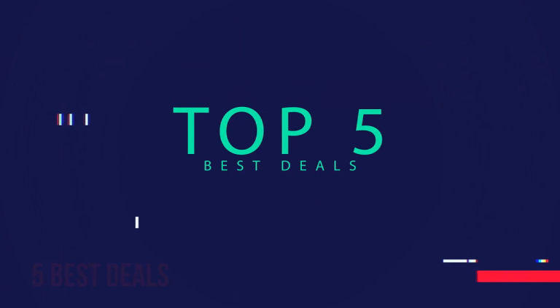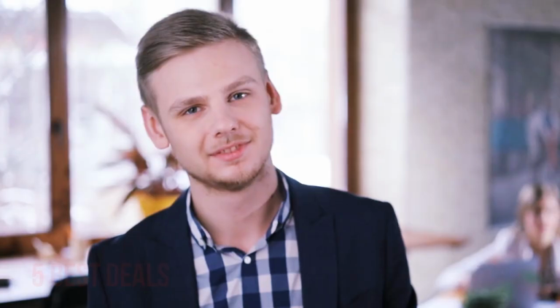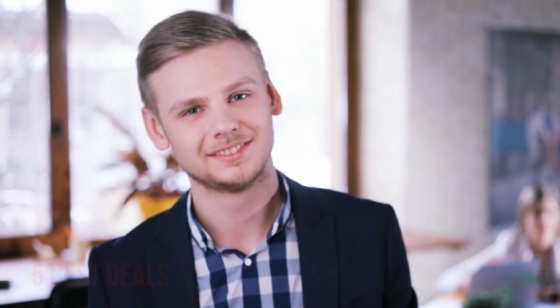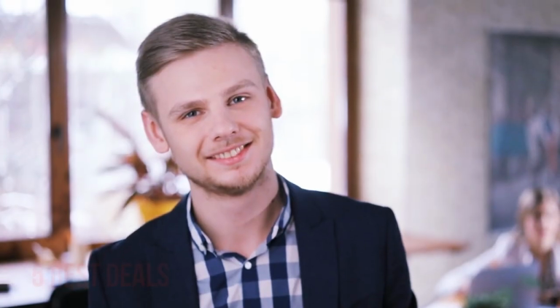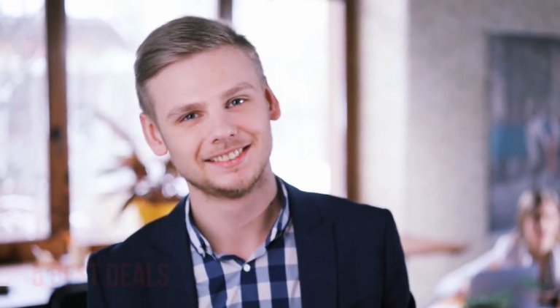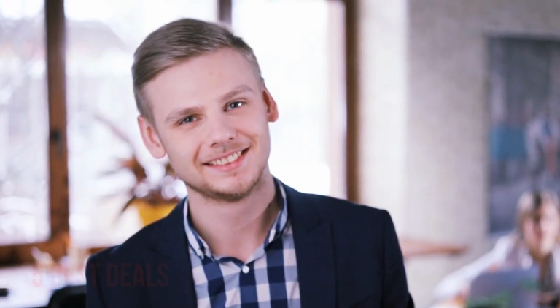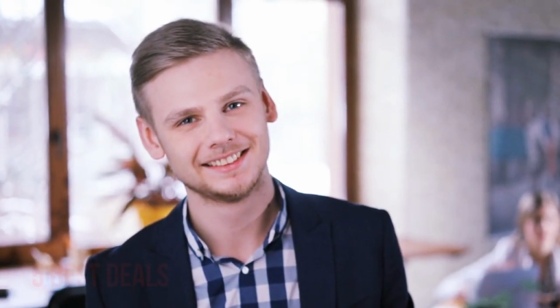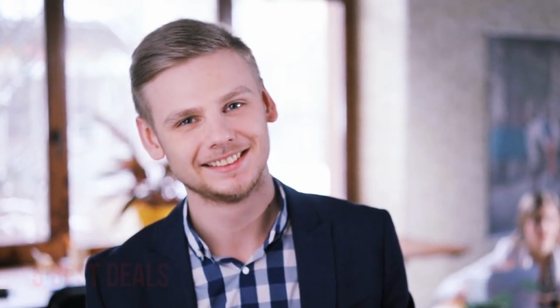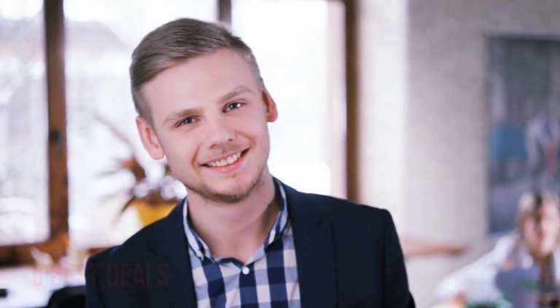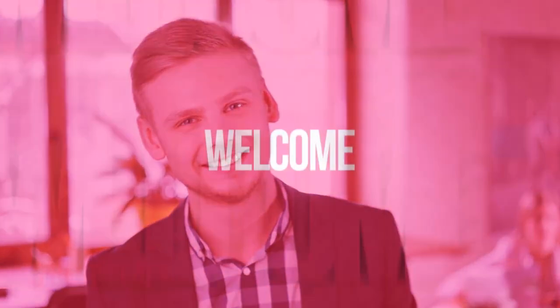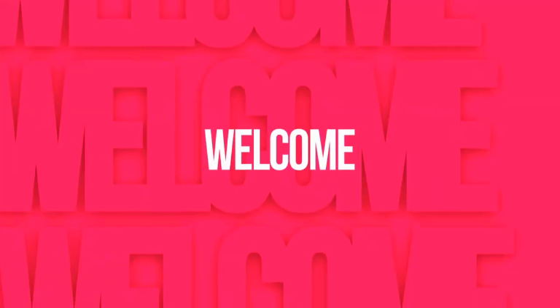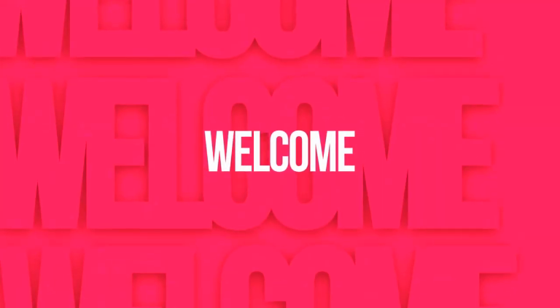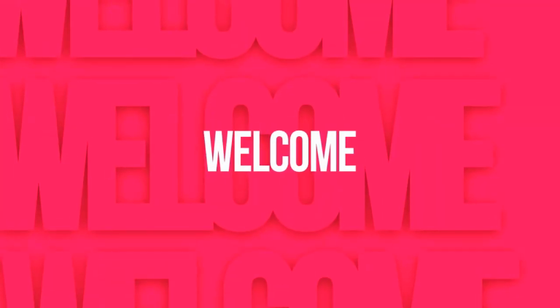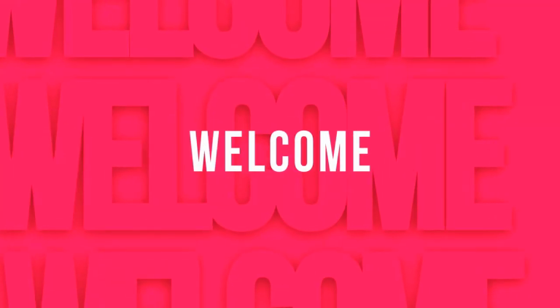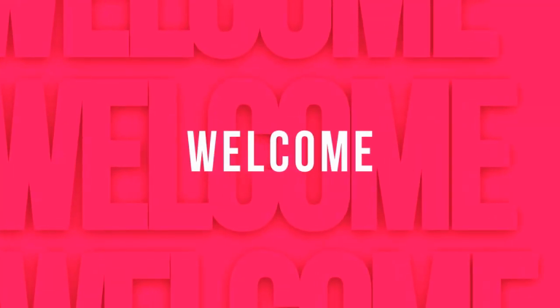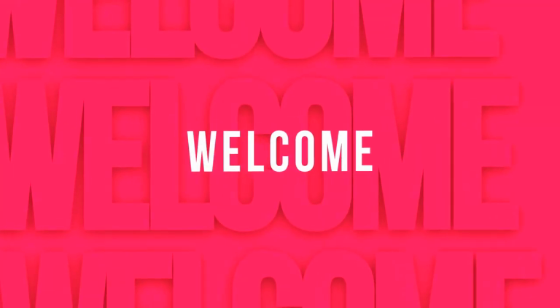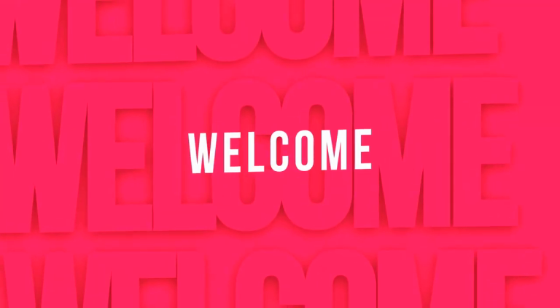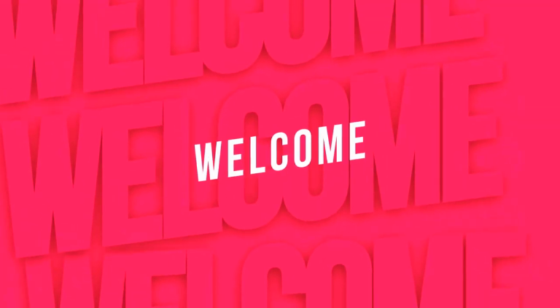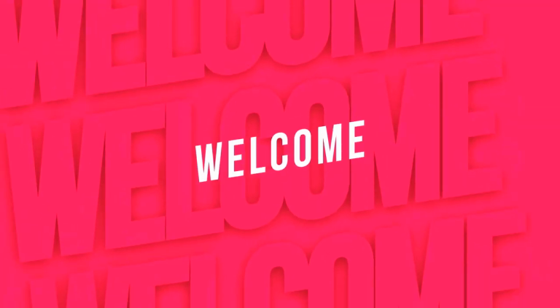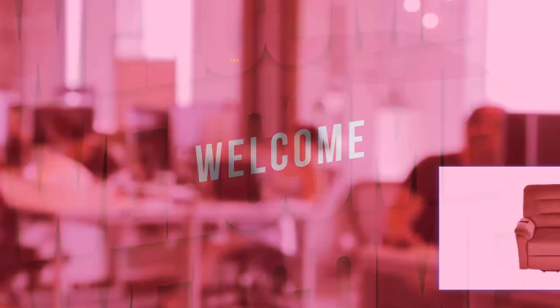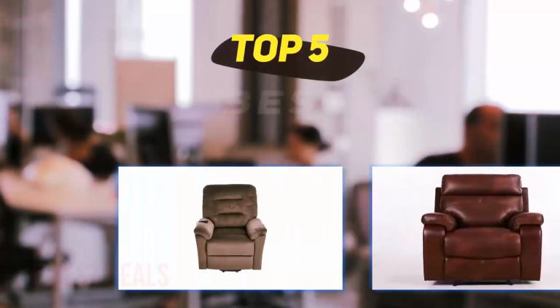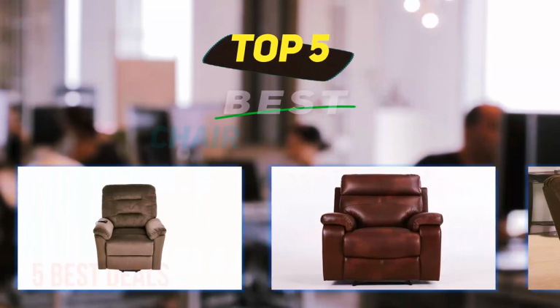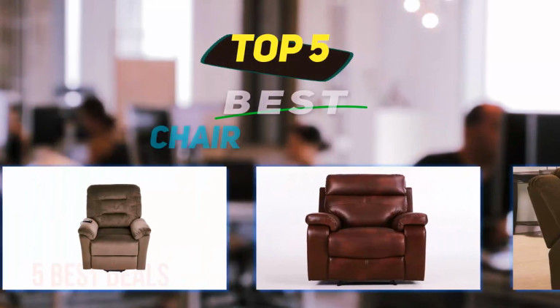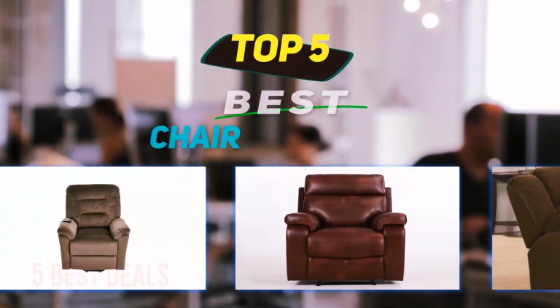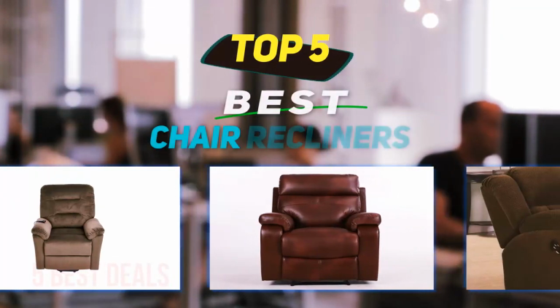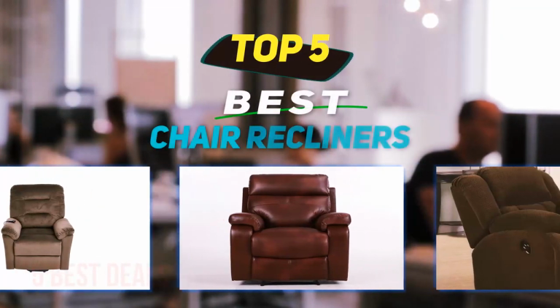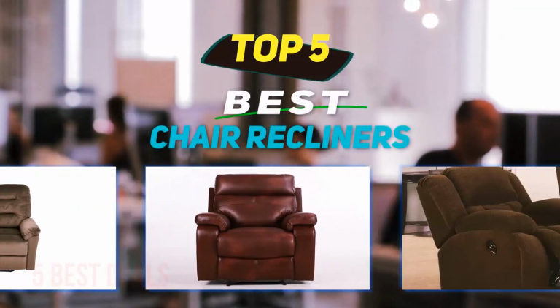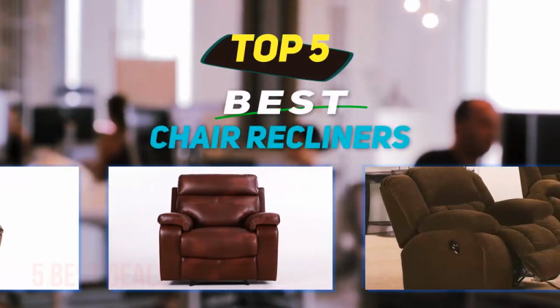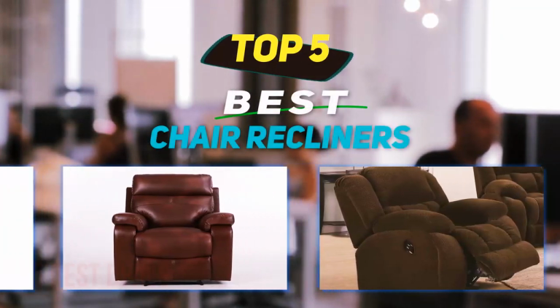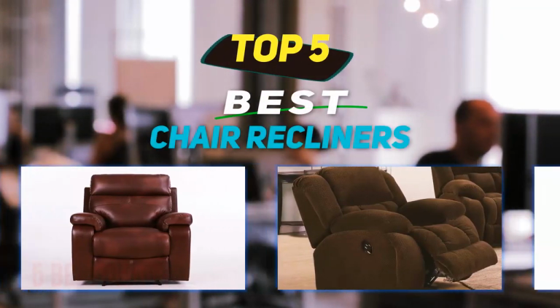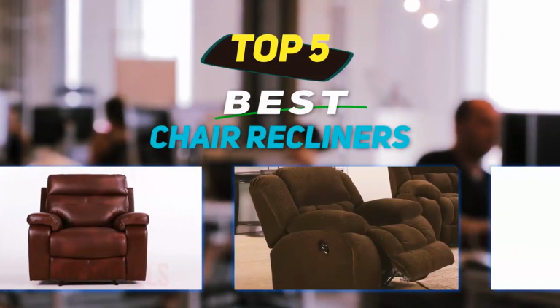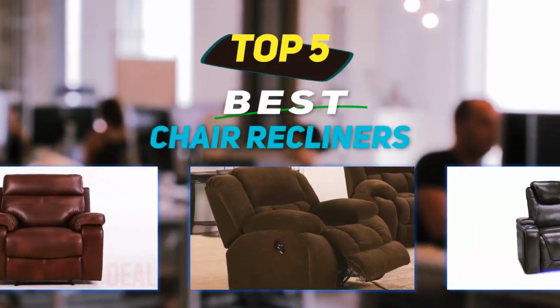Hey guys, welcome back to my channel. In this video I'm going to talk about the top five best chair recliners.